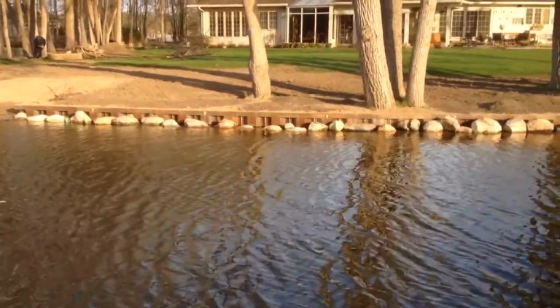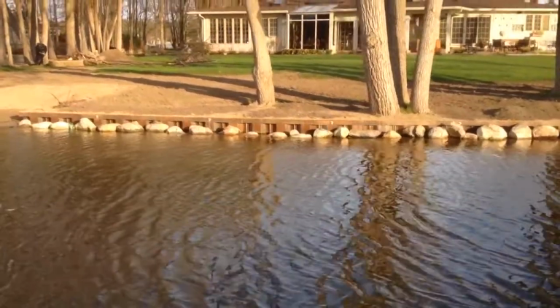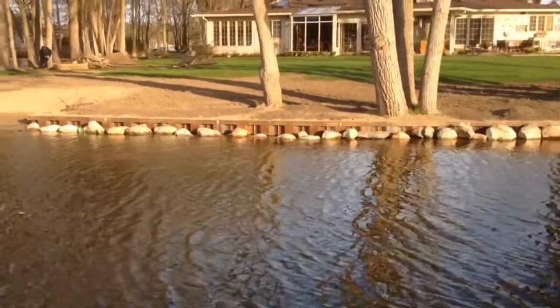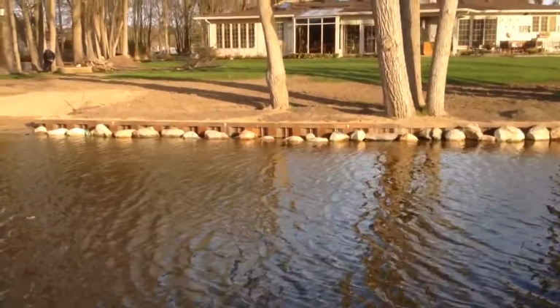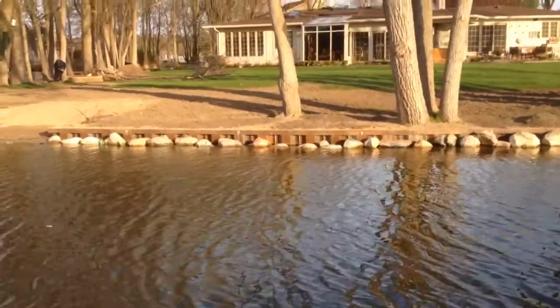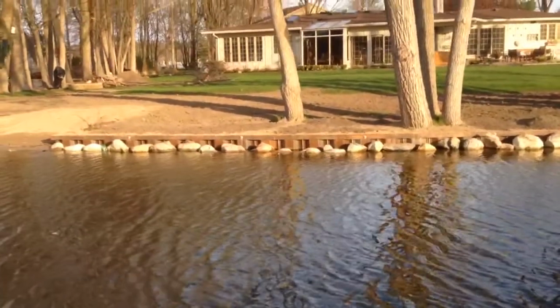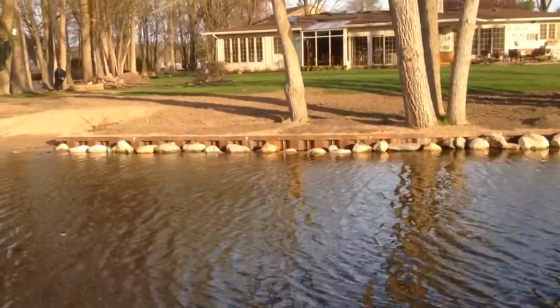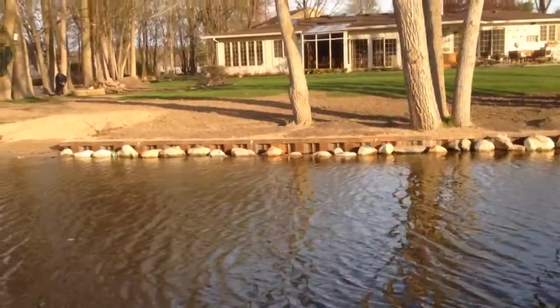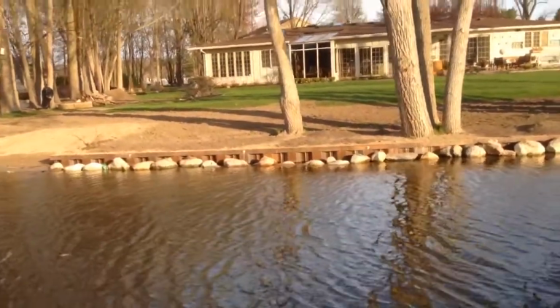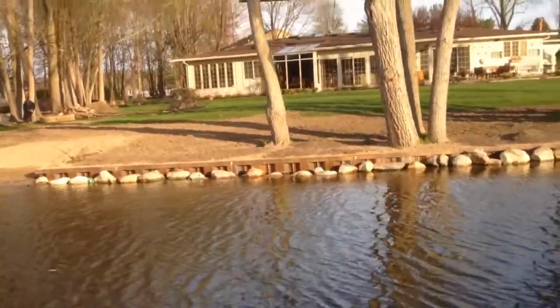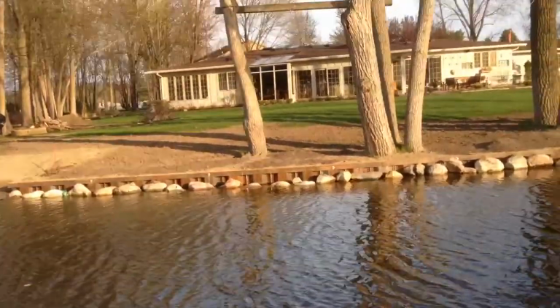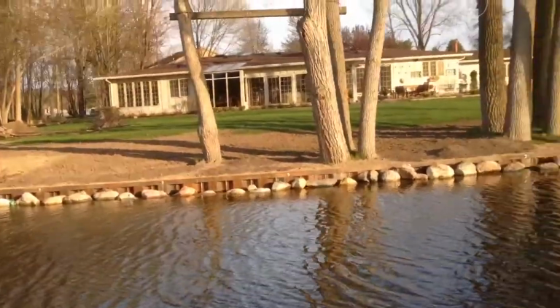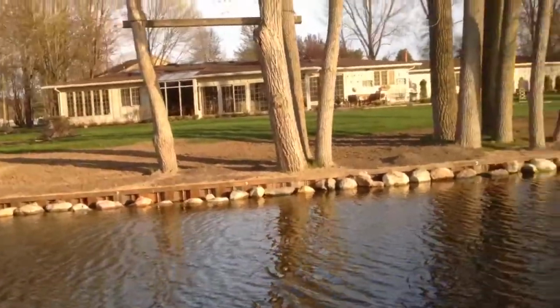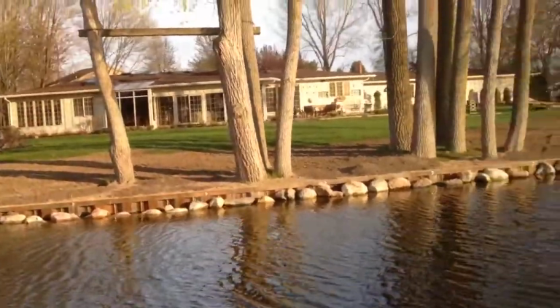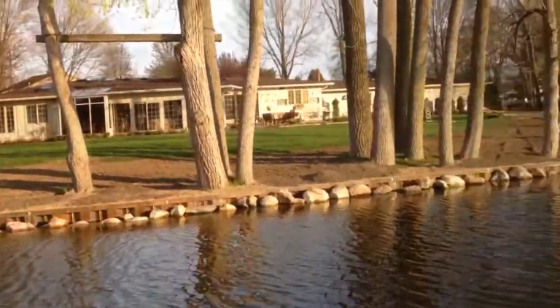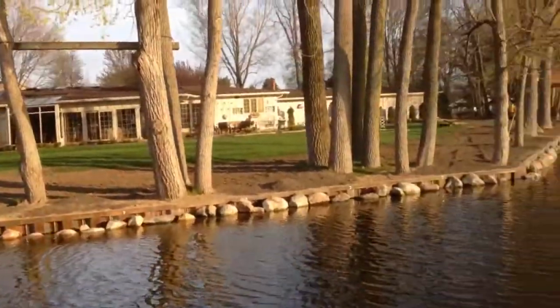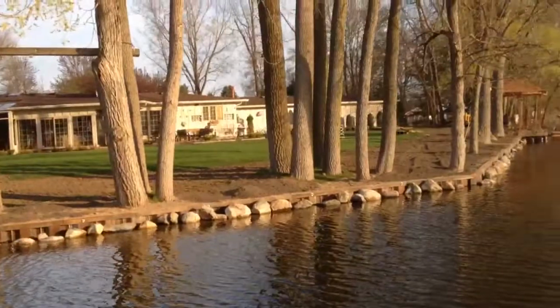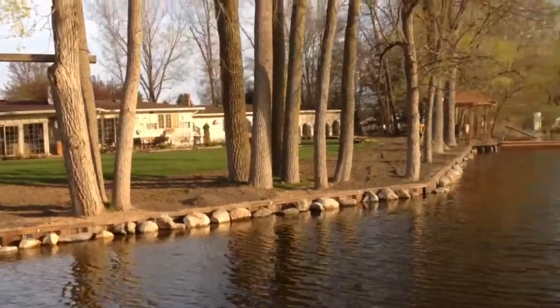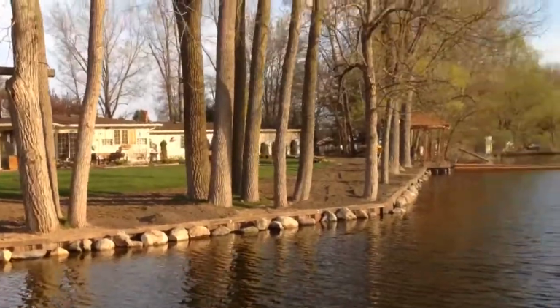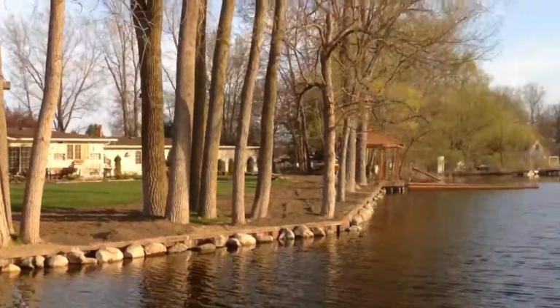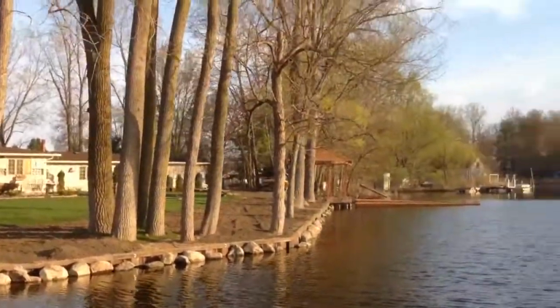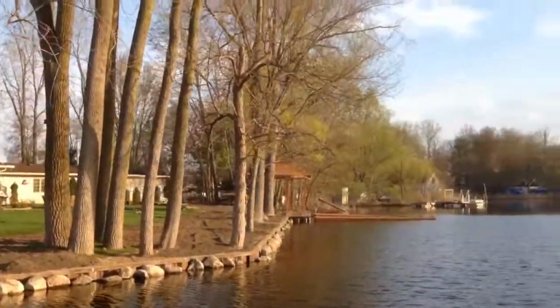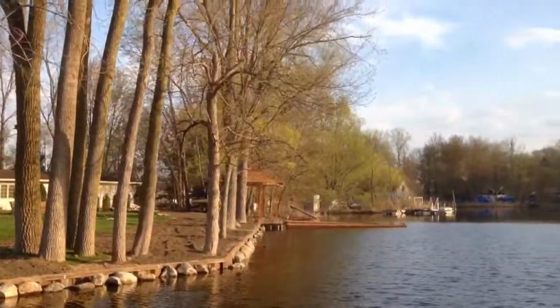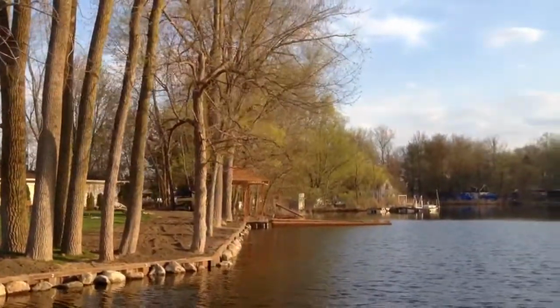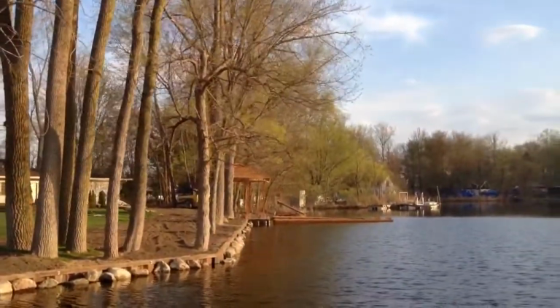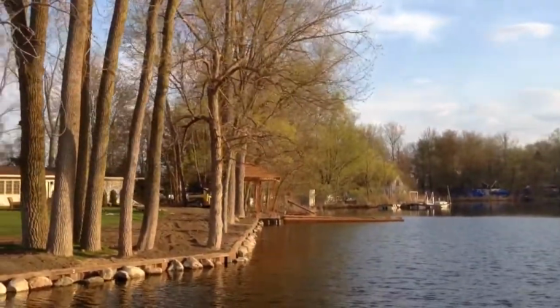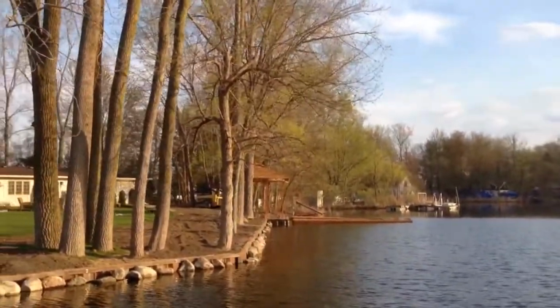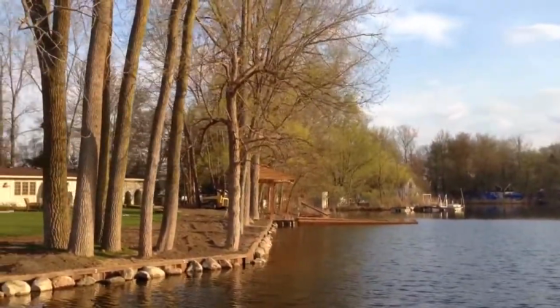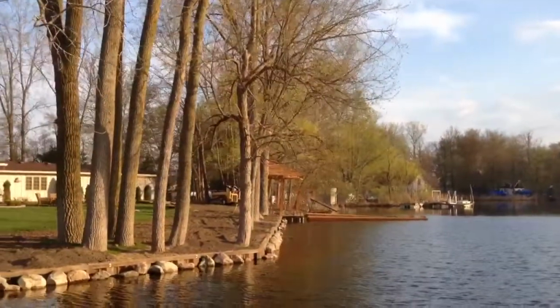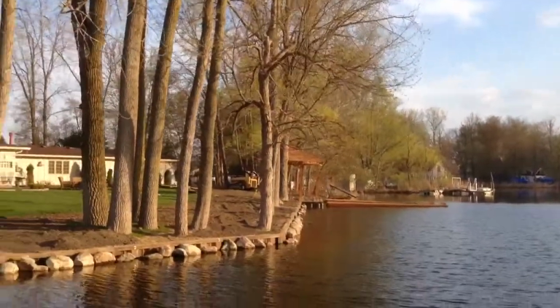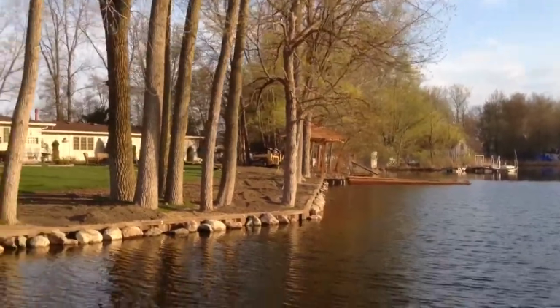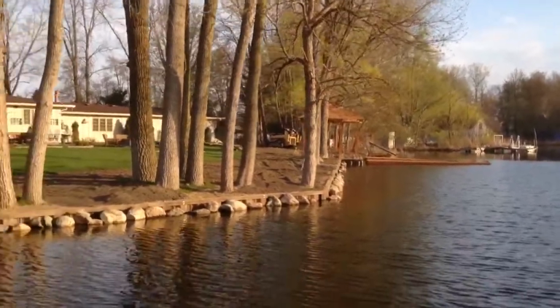Hi everybody, Craig Keevey, Keller Williams Realty. We're here on a beautiful day — we've been doing some fishing and I just happened to notice the seawall here as we were going by.